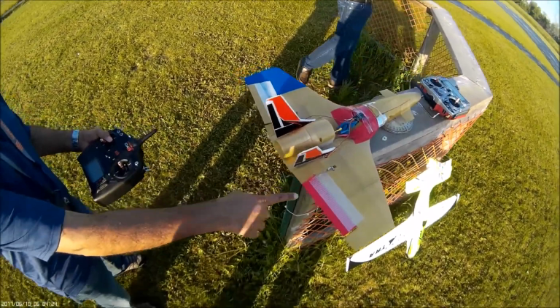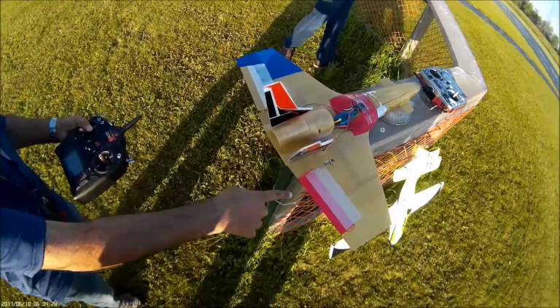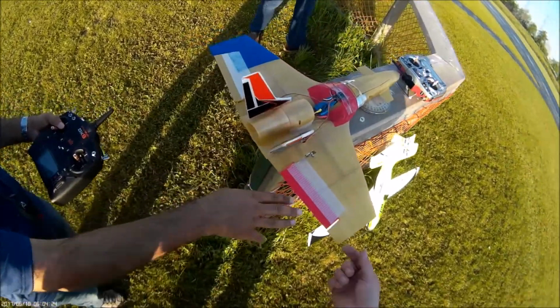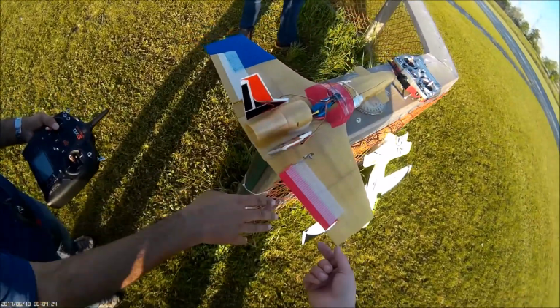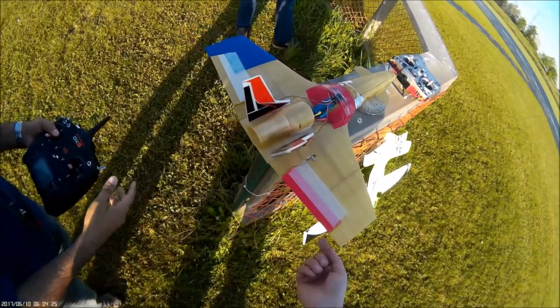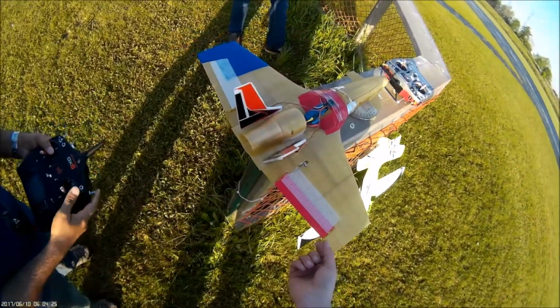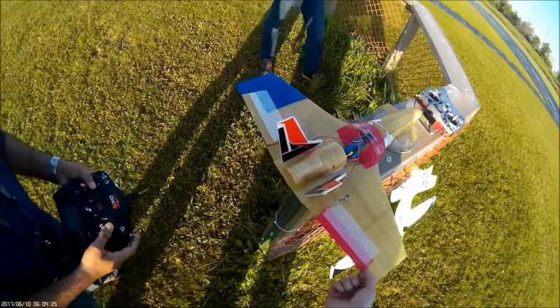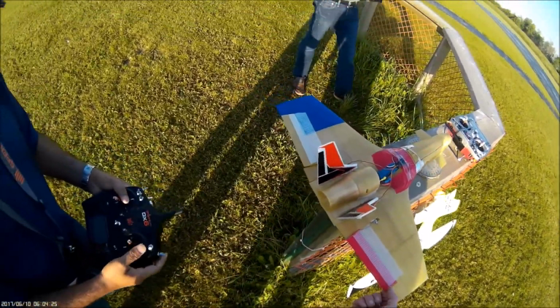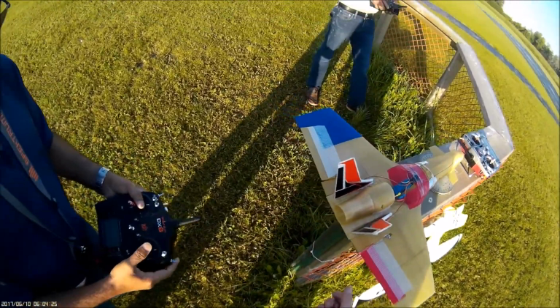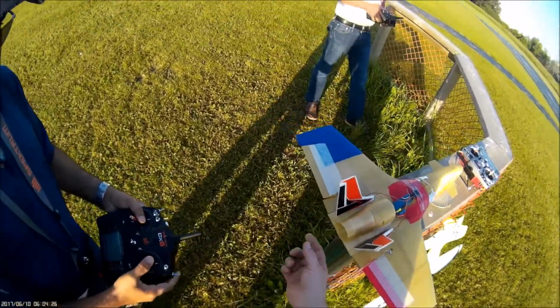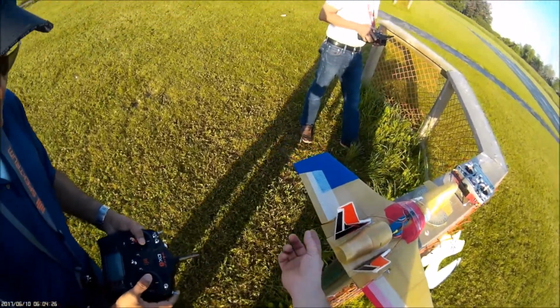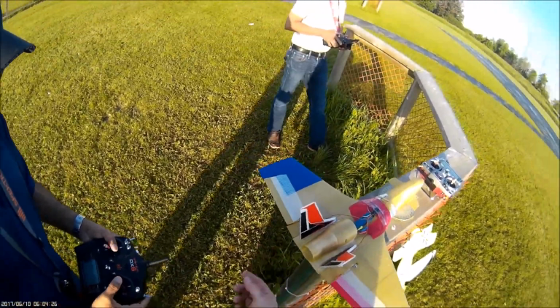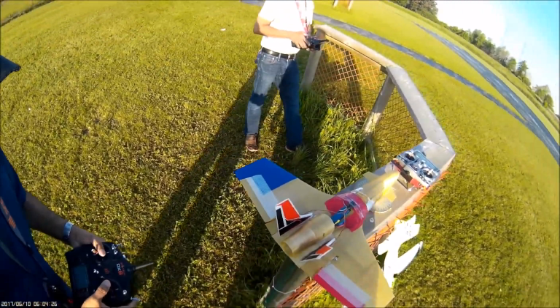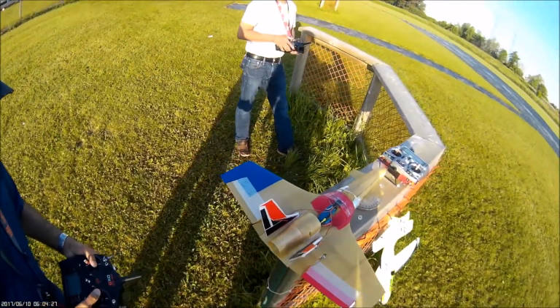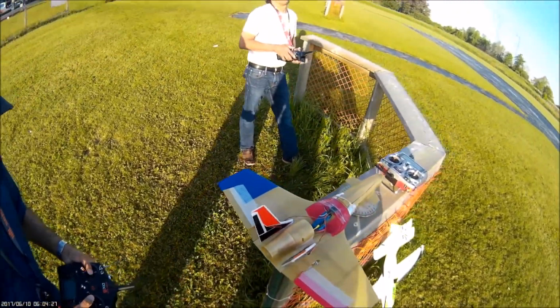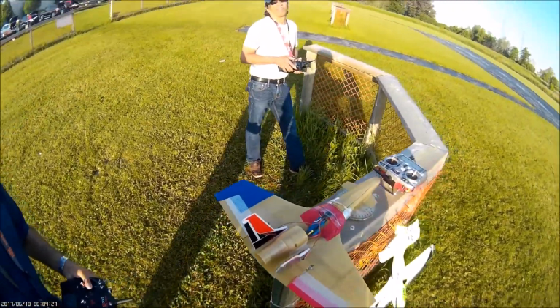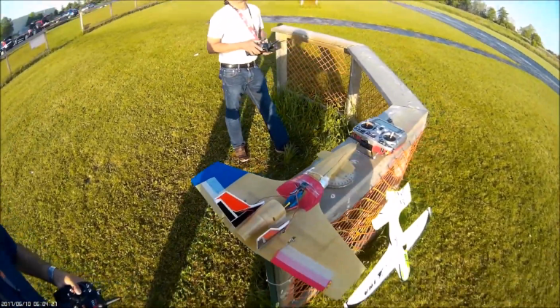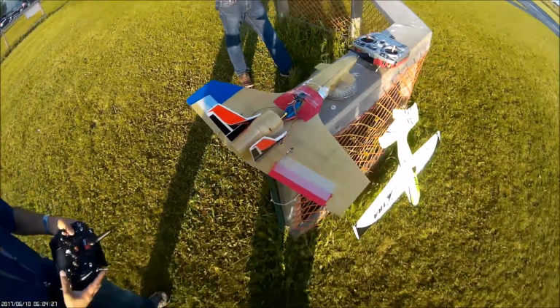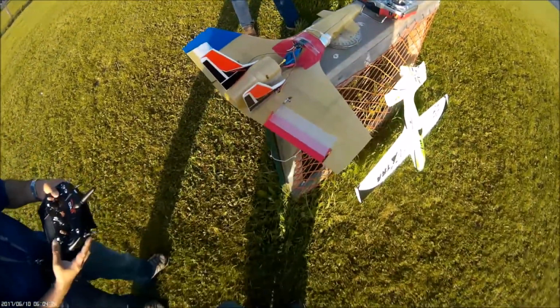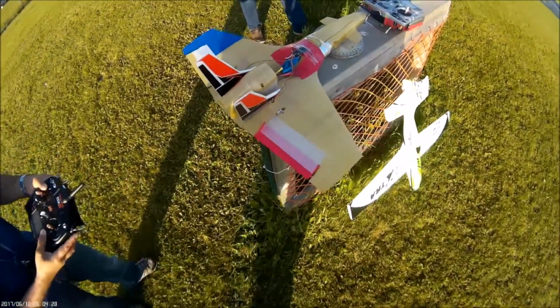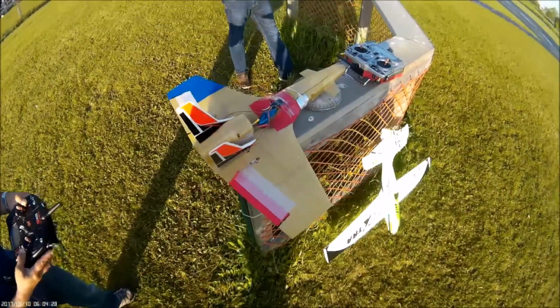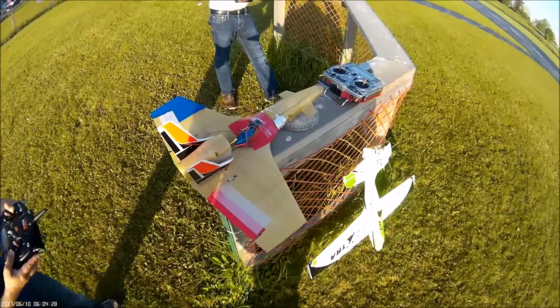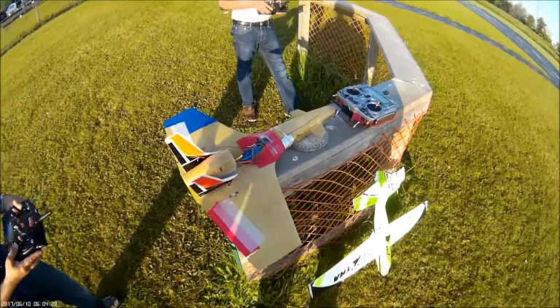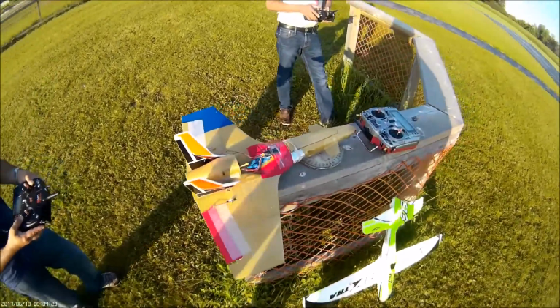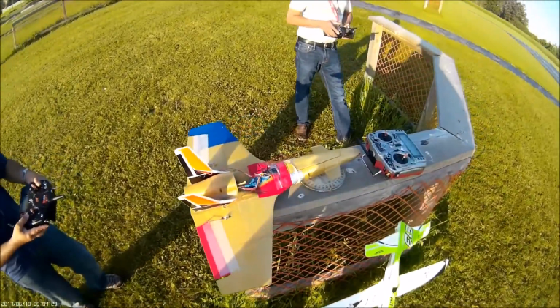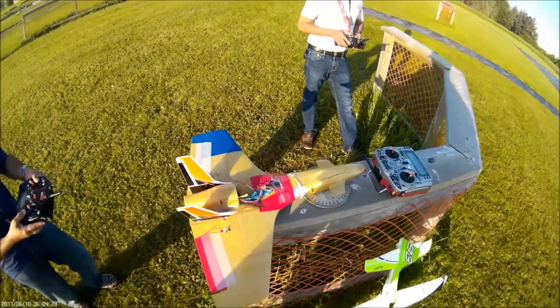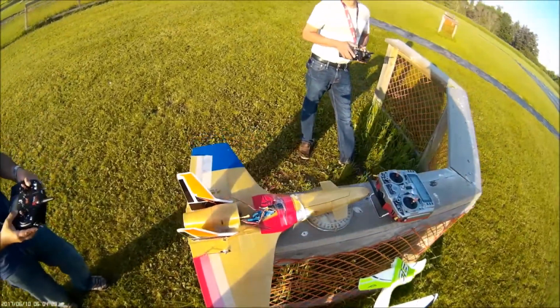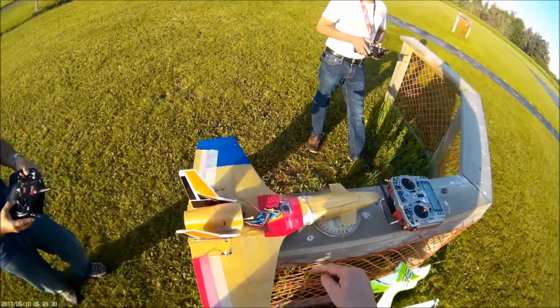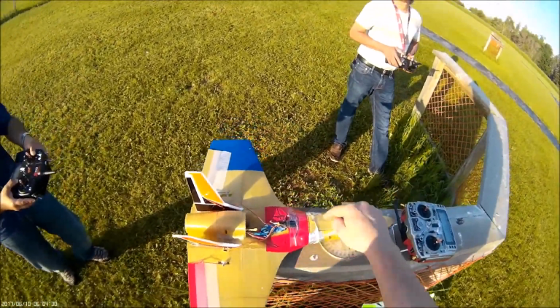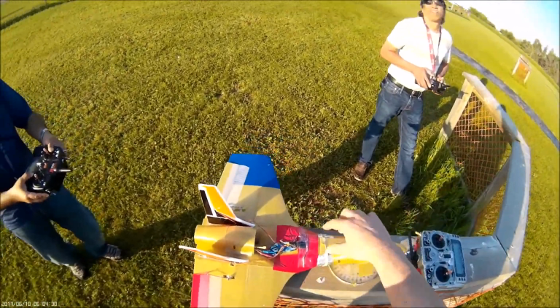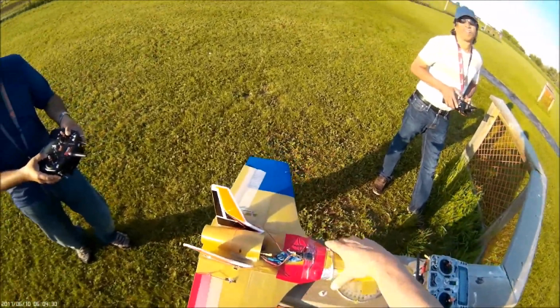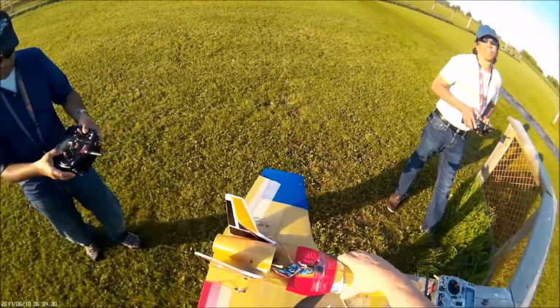Yeah, you want to have a bit here, right? A lot of times it won't take off otherwise. And how's the CG? Did you get the battery all the way back?